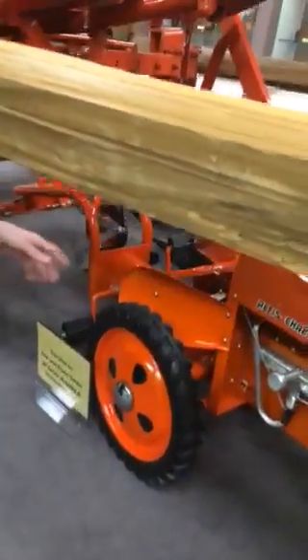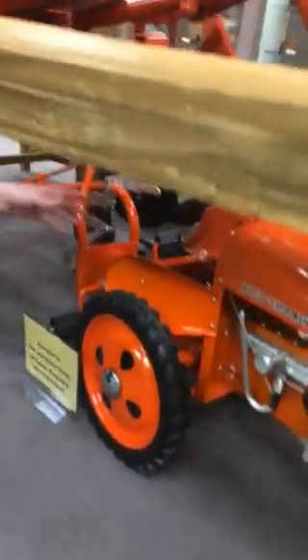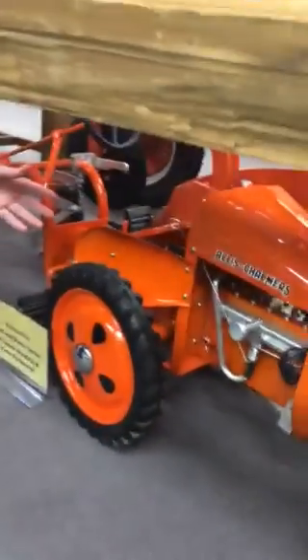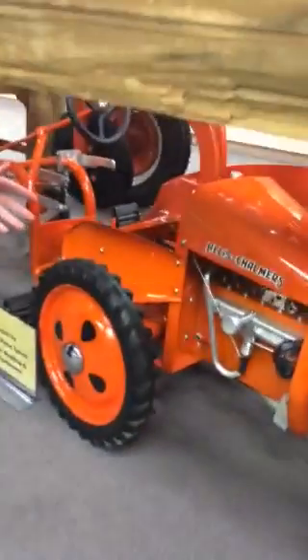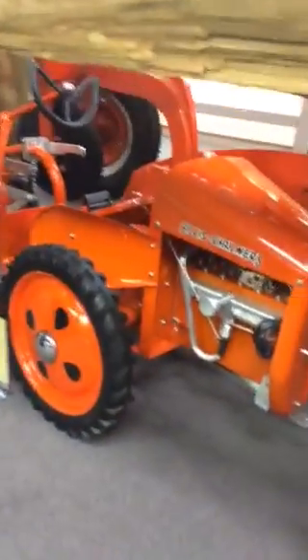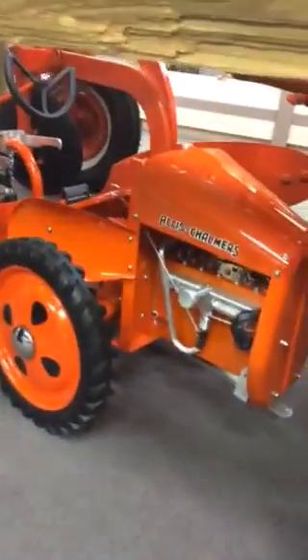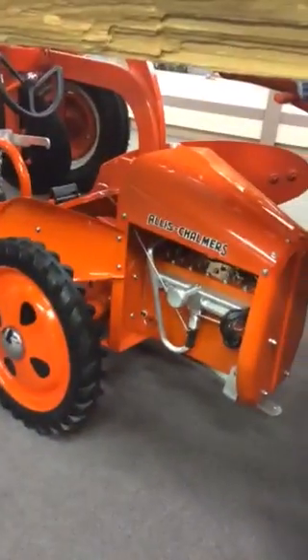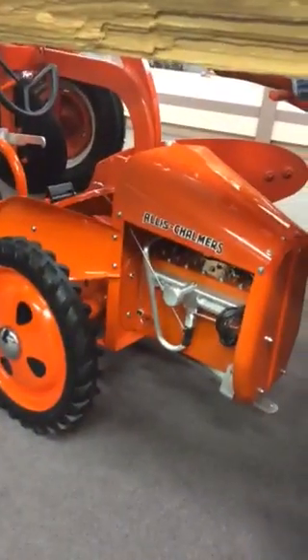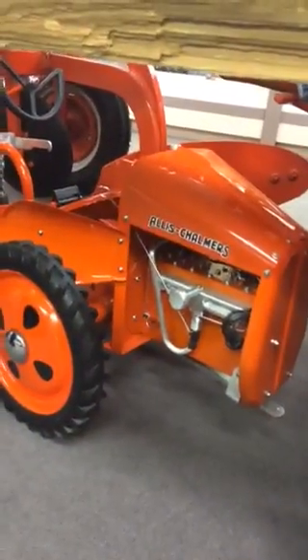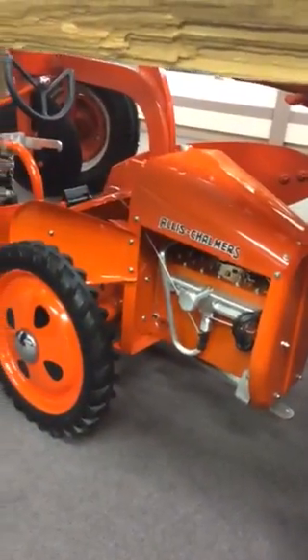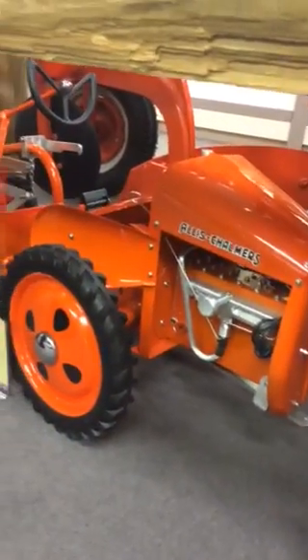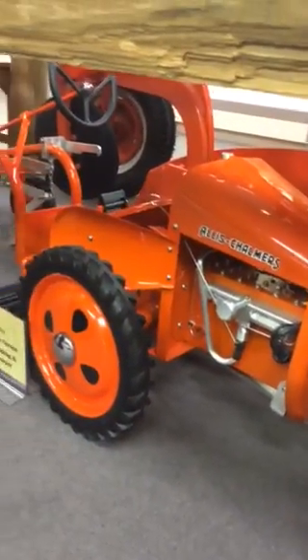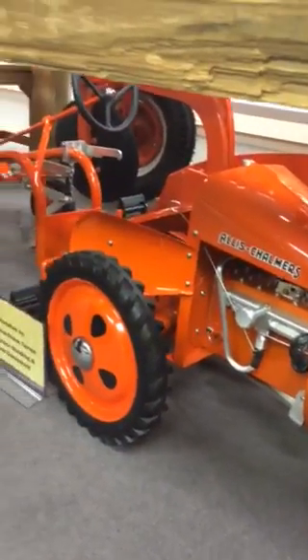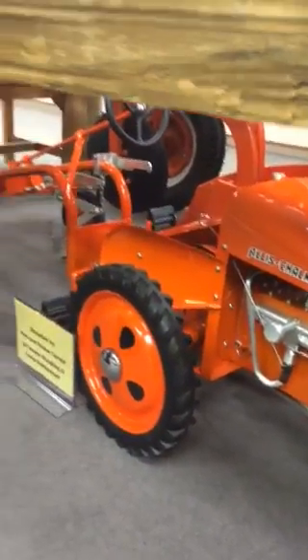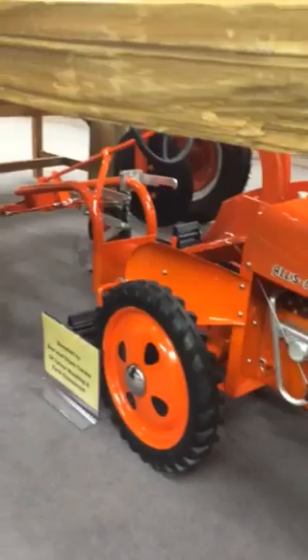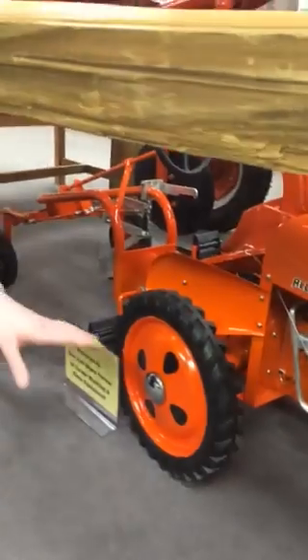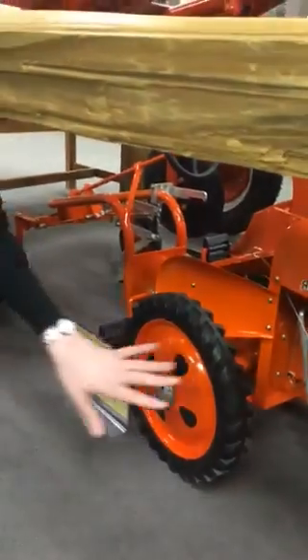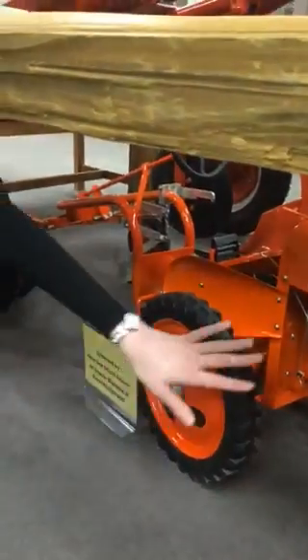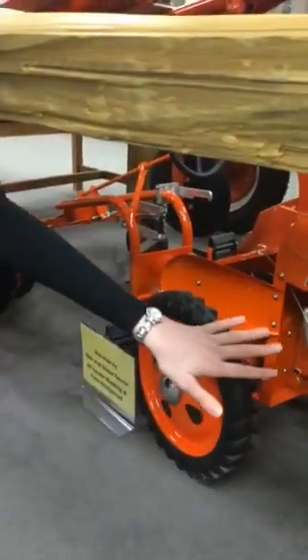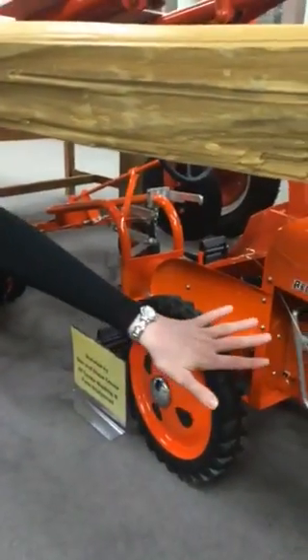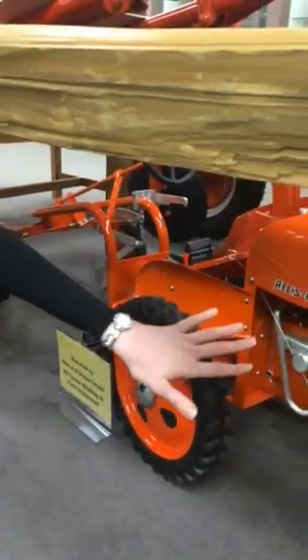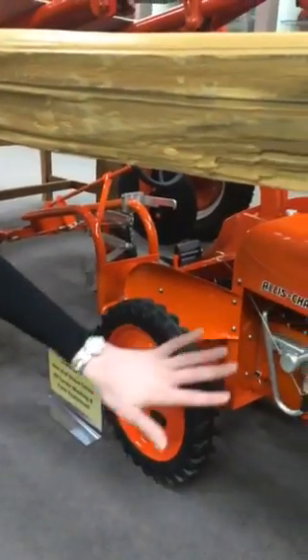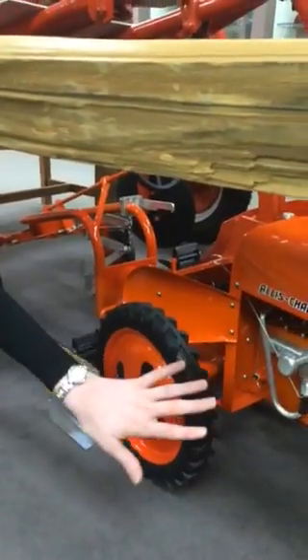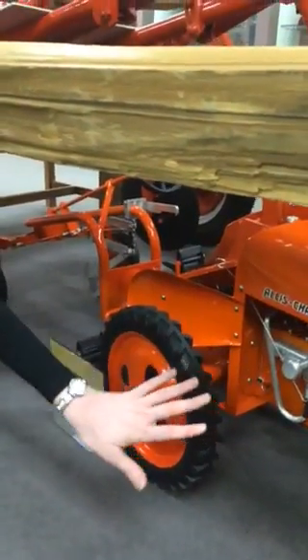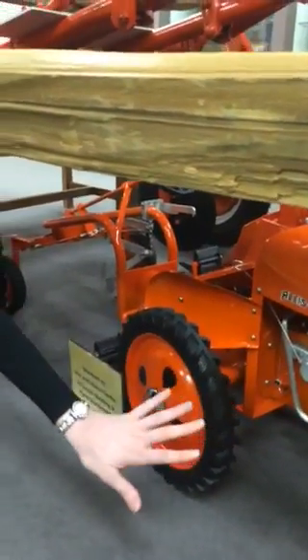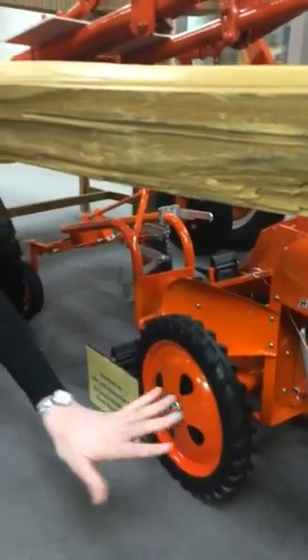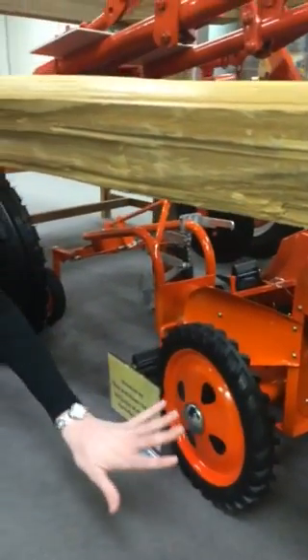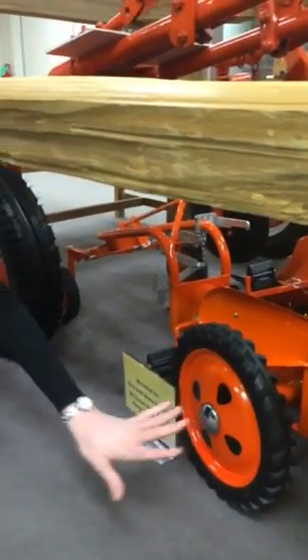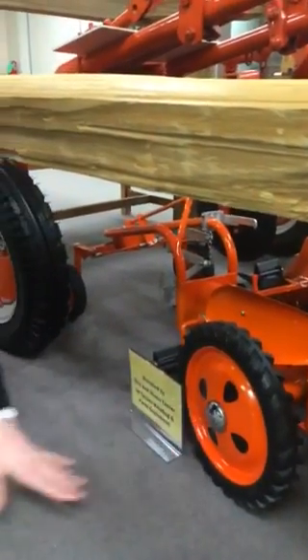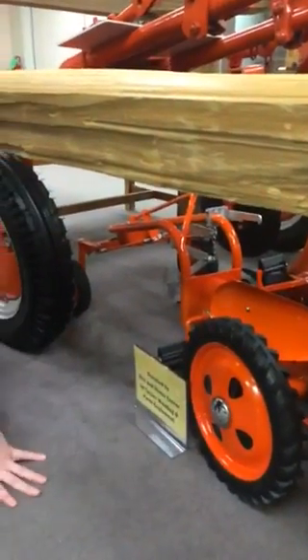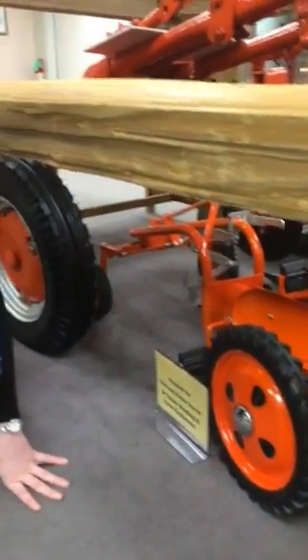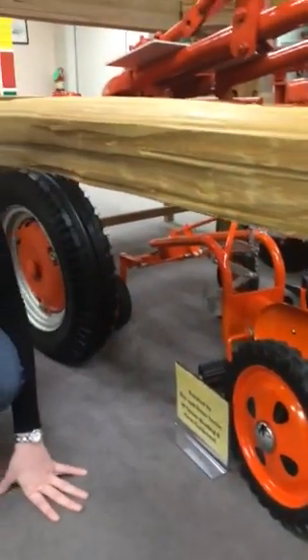There's a shifting pattern along with the shifter knob. Just look at the manifold — just so much detail put into this pedal tractor.